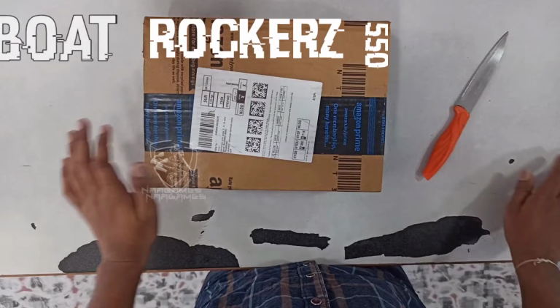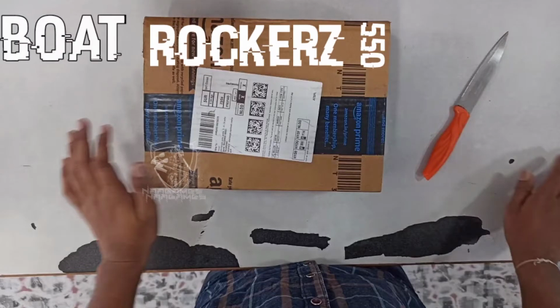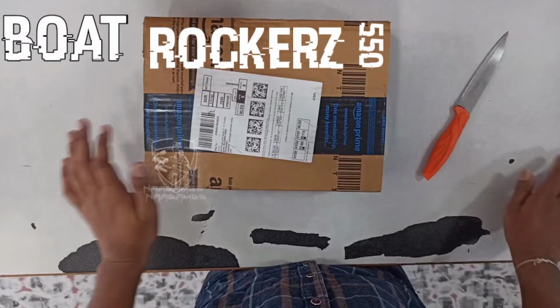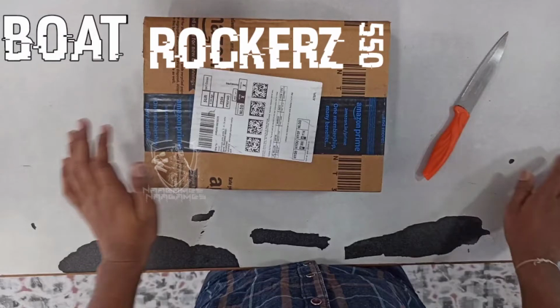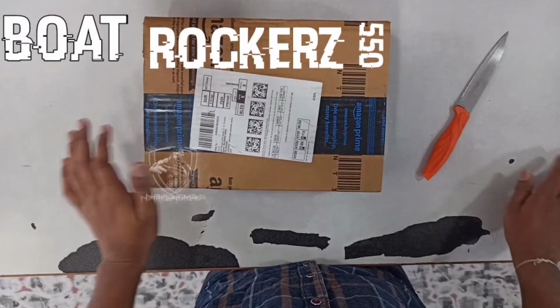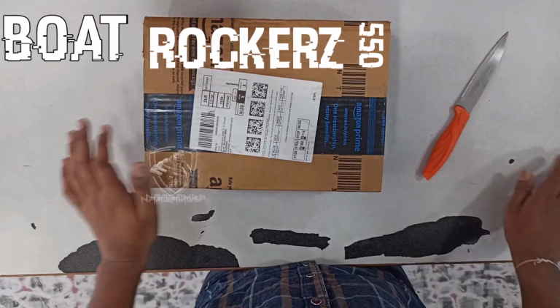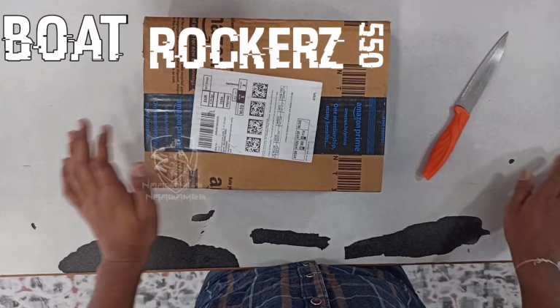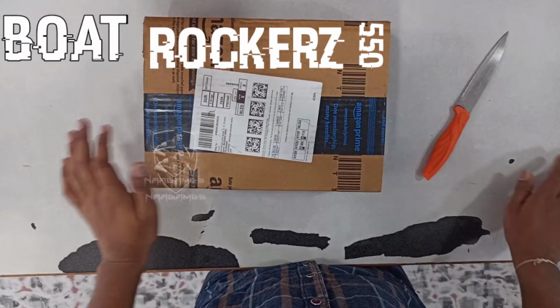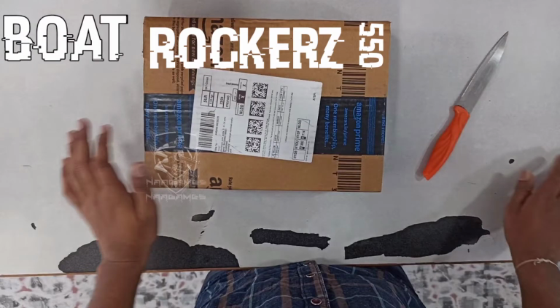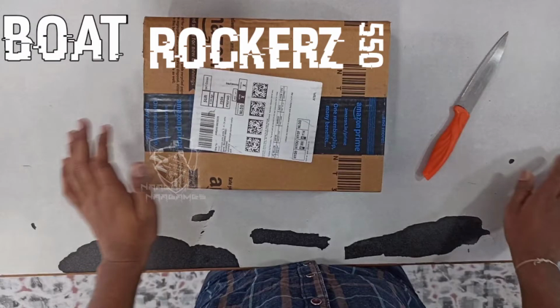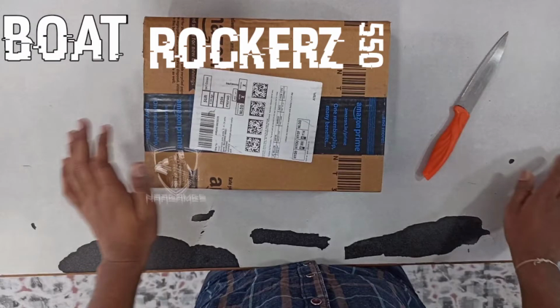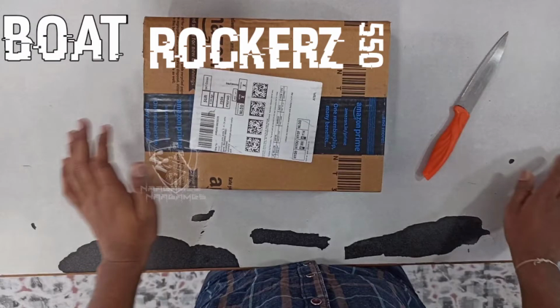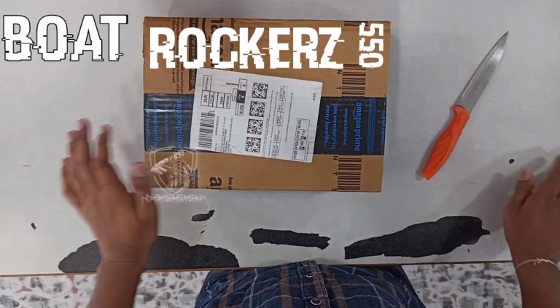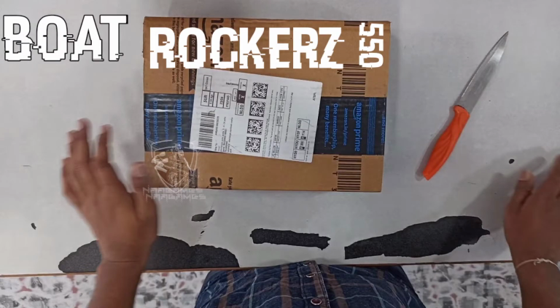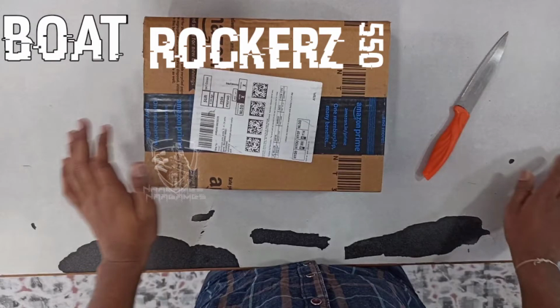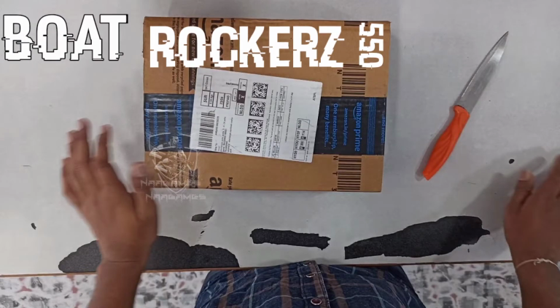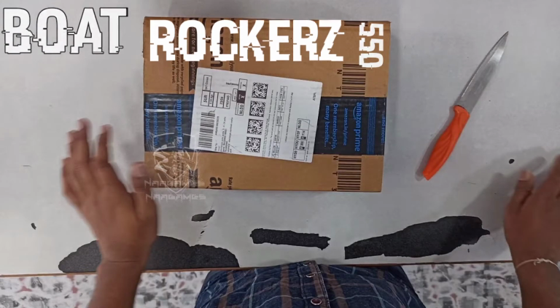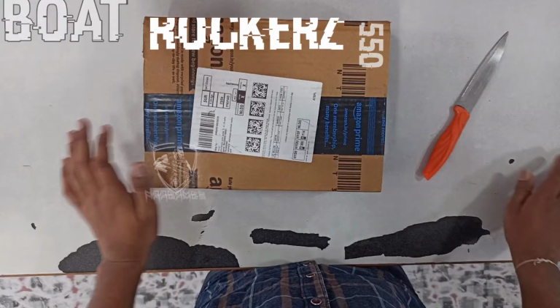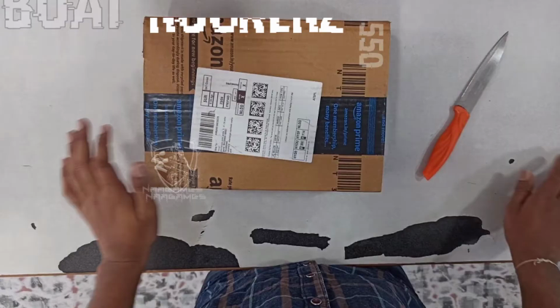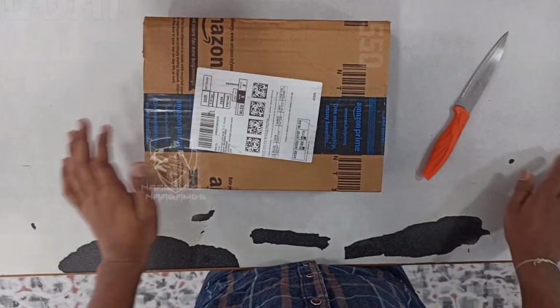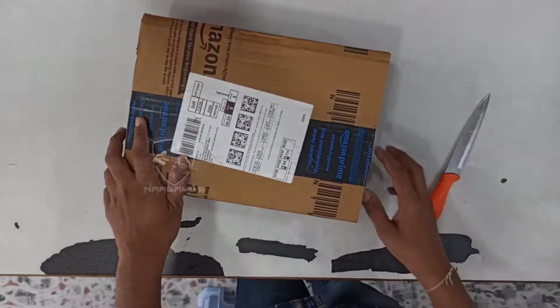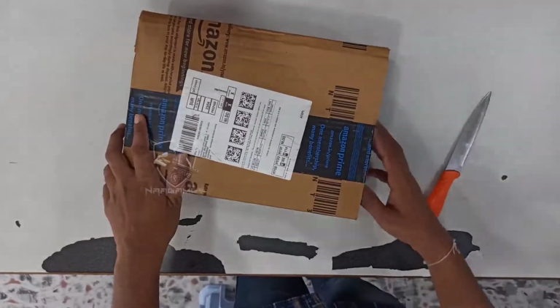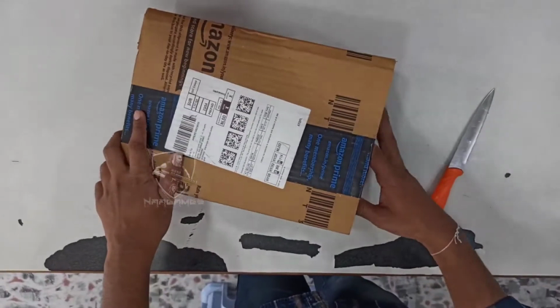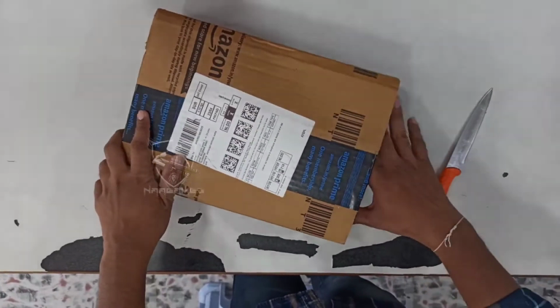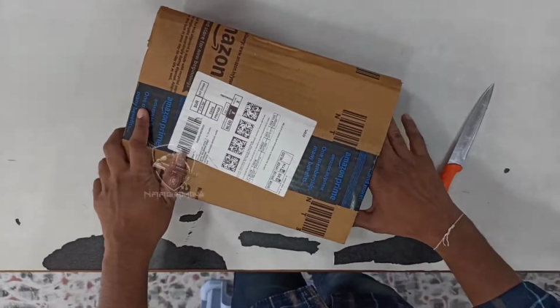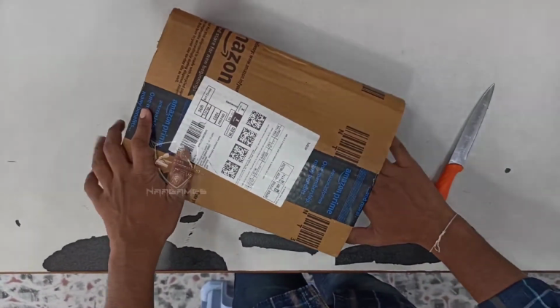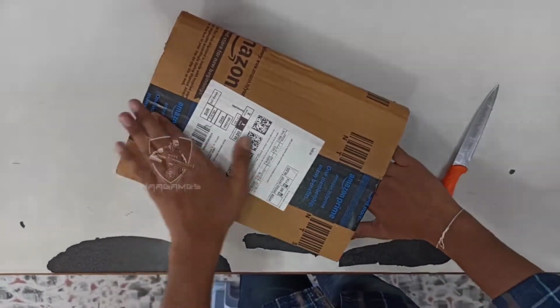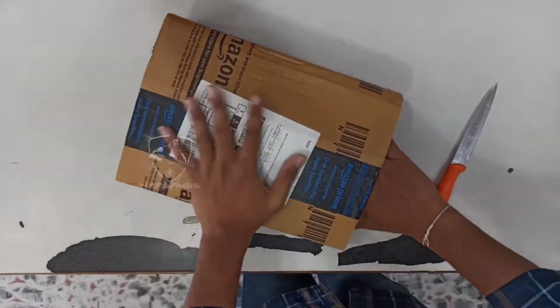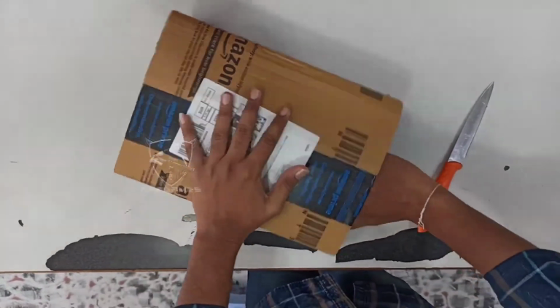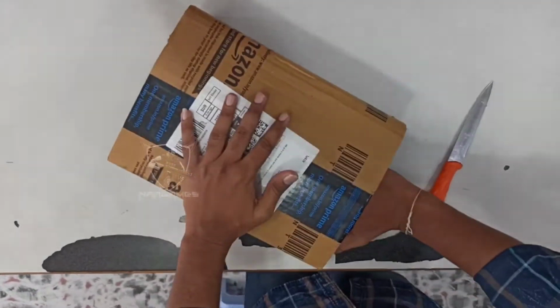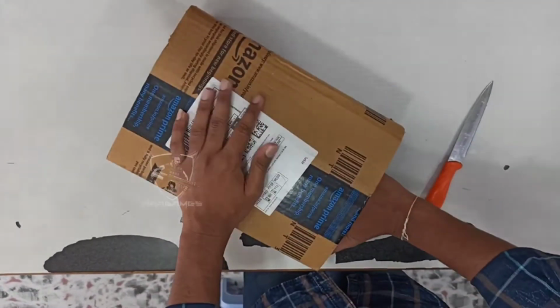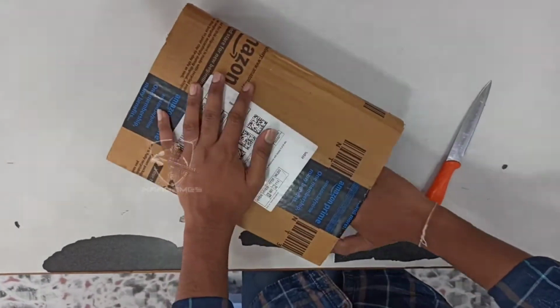Hello guys, this is my unboxing. Board Rocker 550 headphones, Bluetooth headphones.